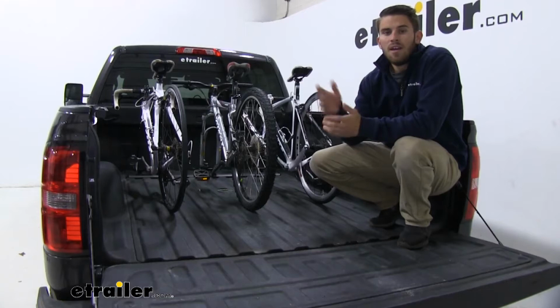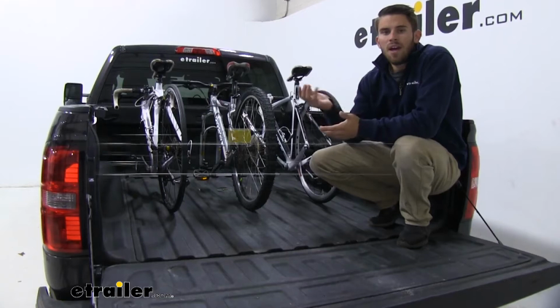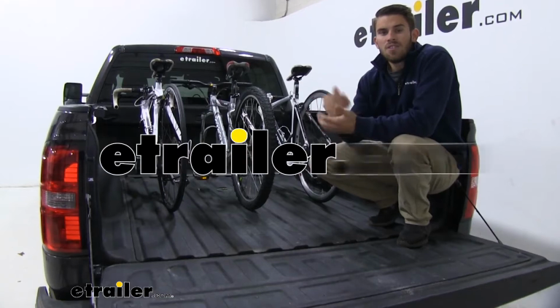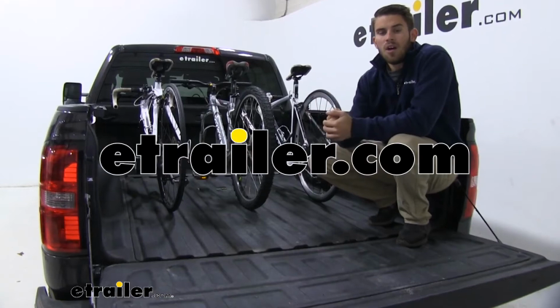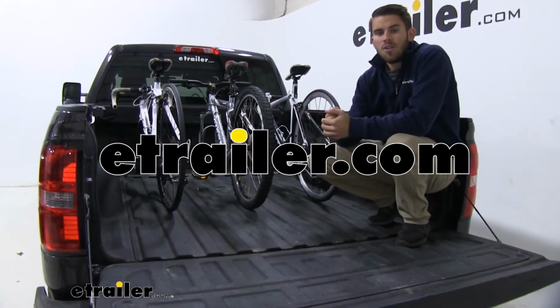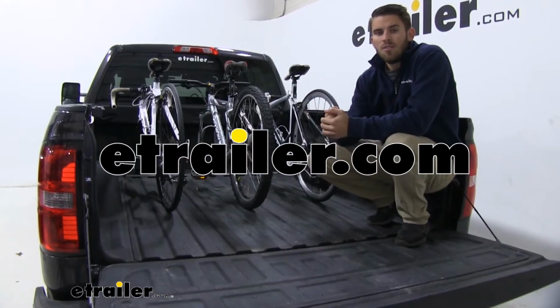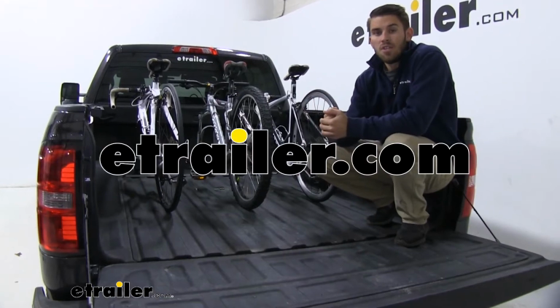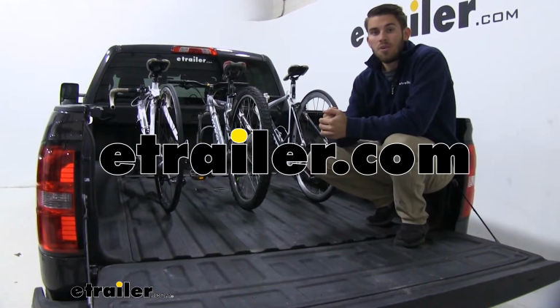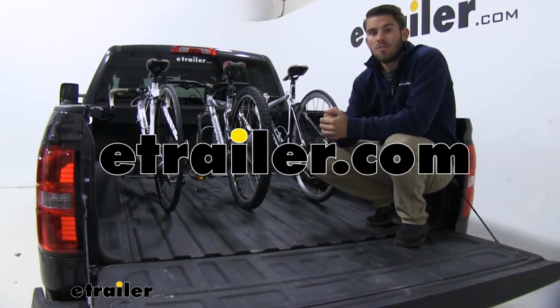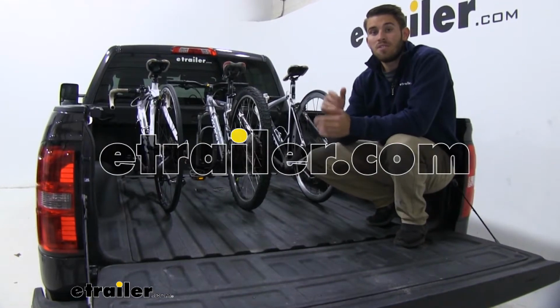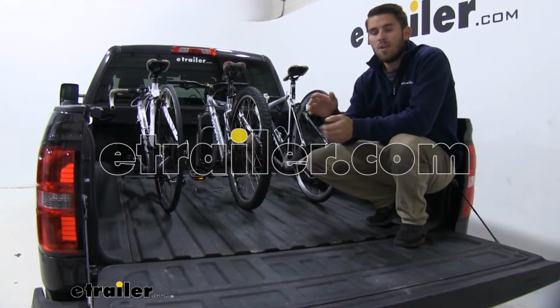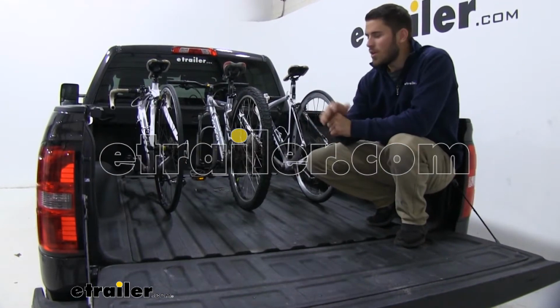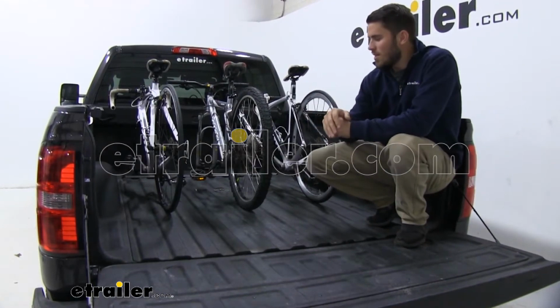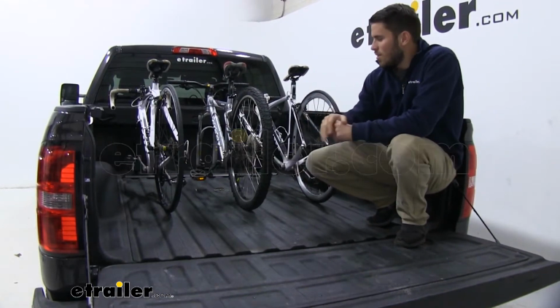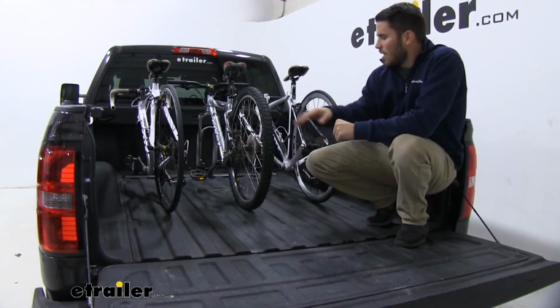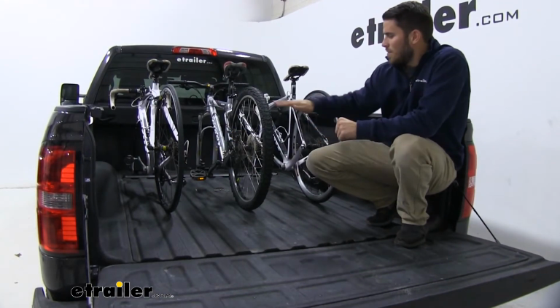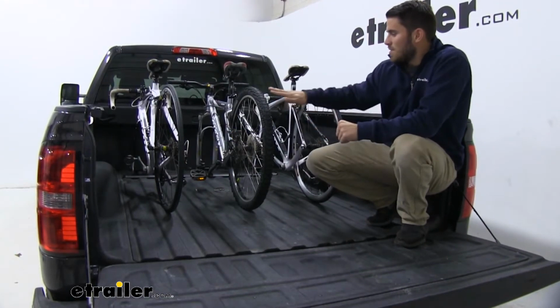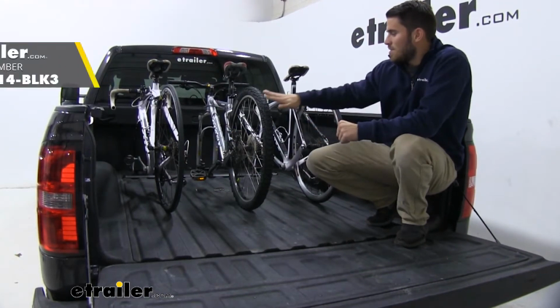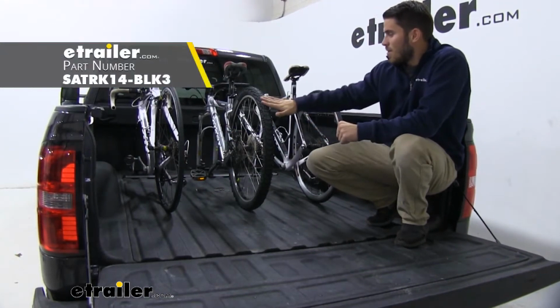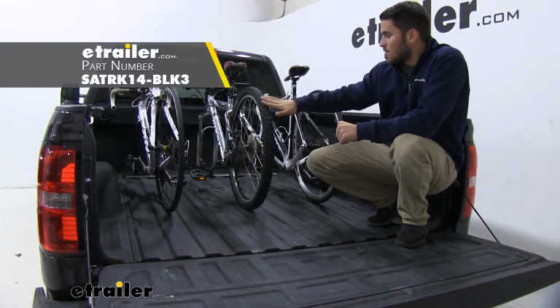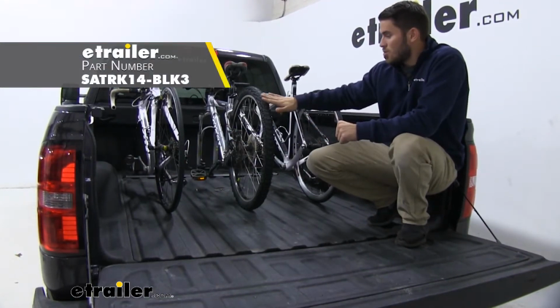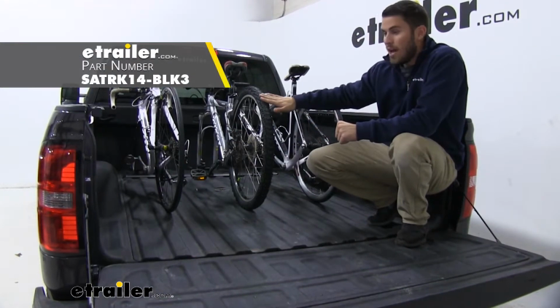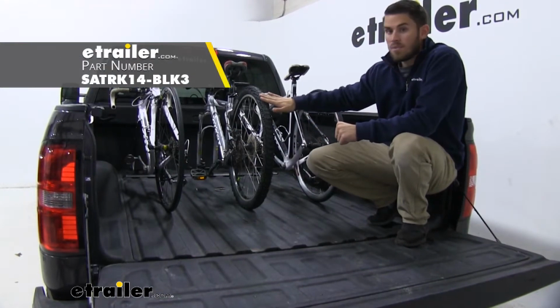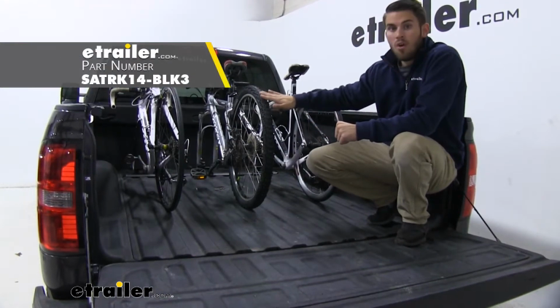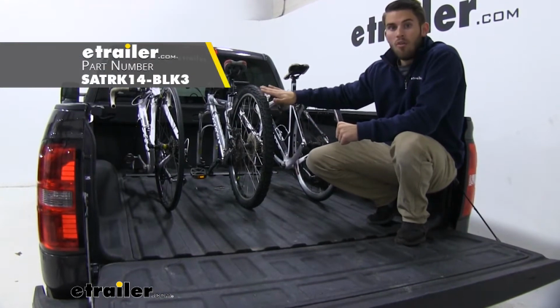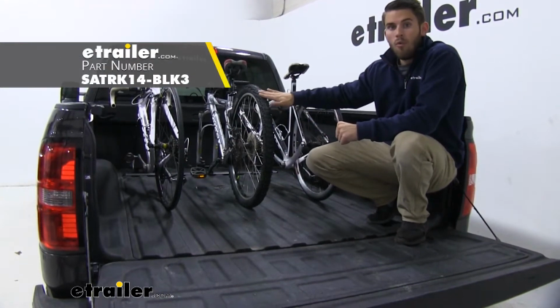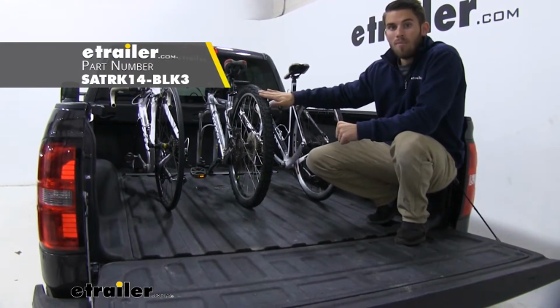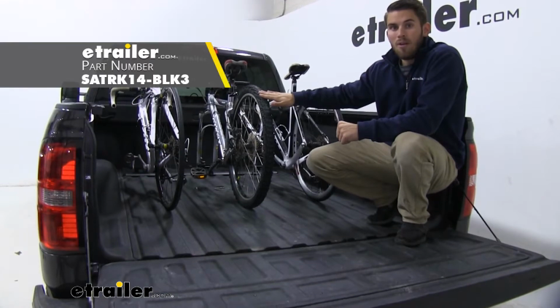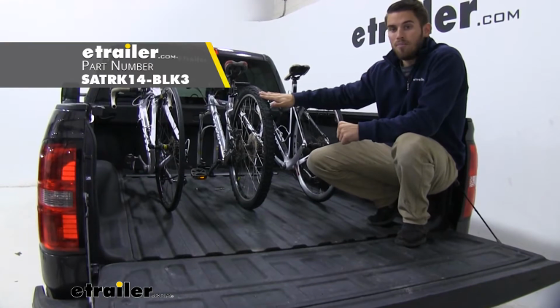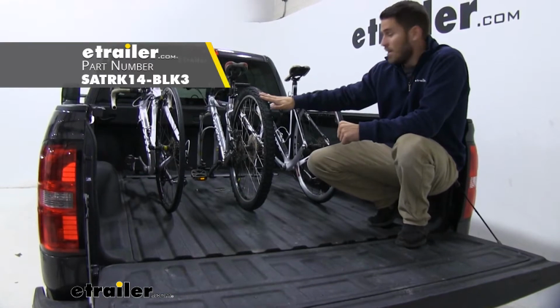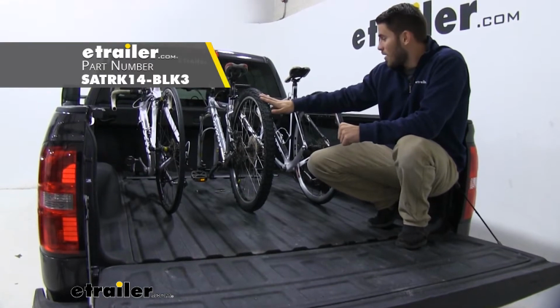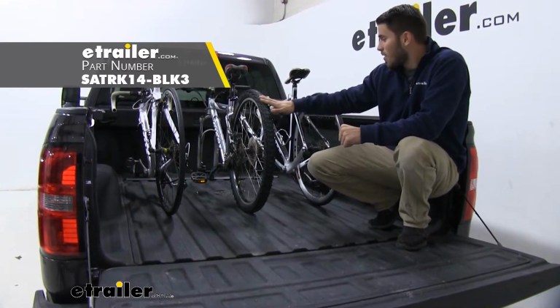Hey guys, it's Colin here at E-Trailer, and today we're going to take a look at the Saris Traps fork-mounted bike carrier.